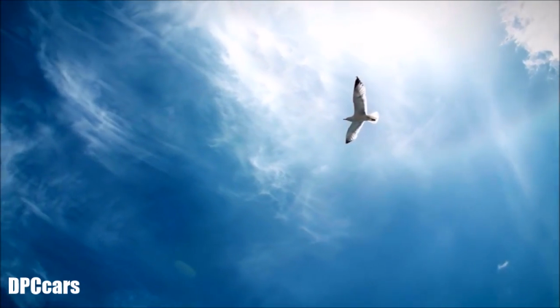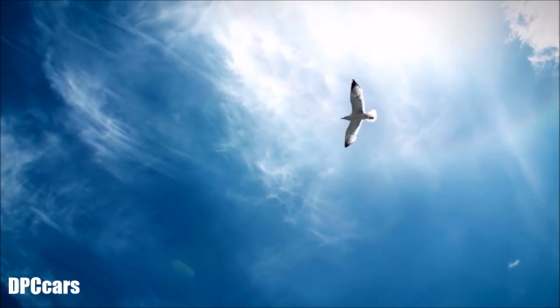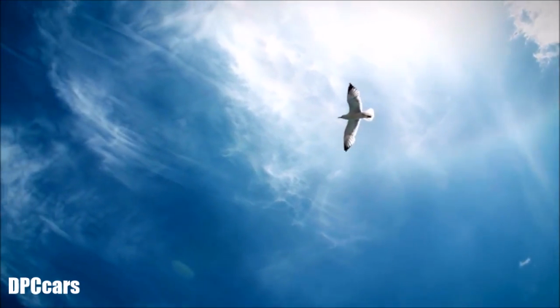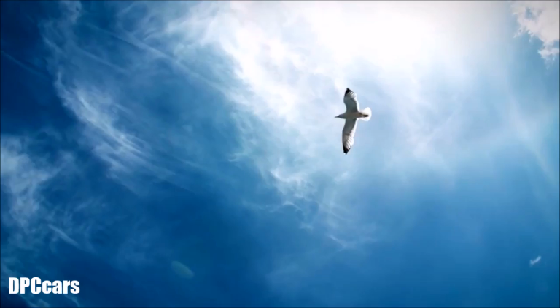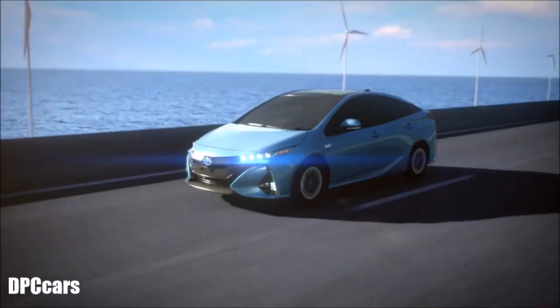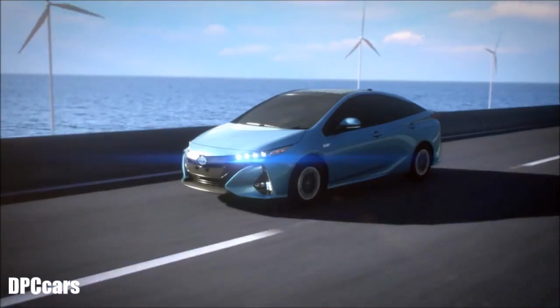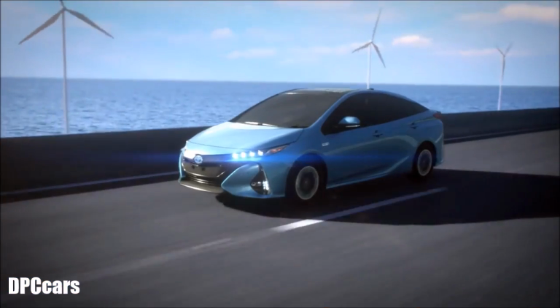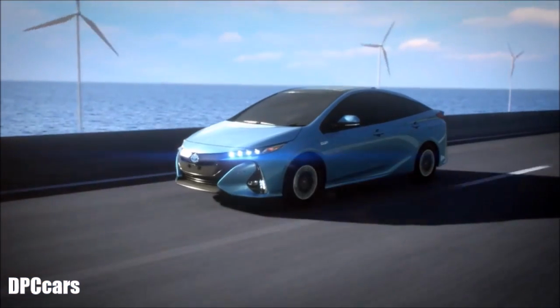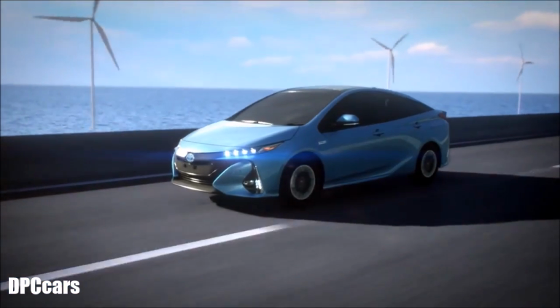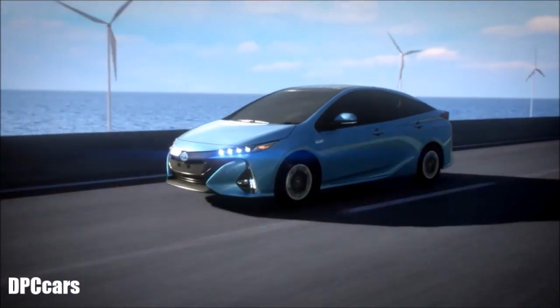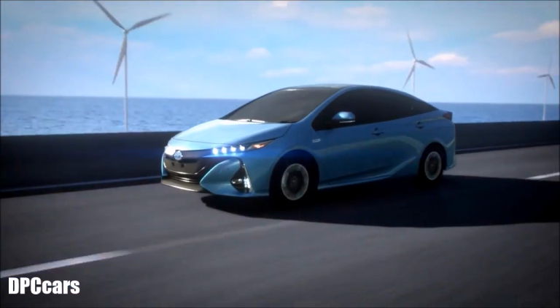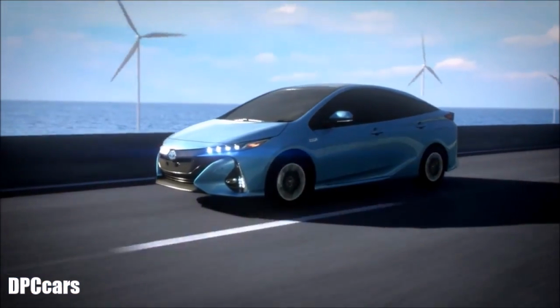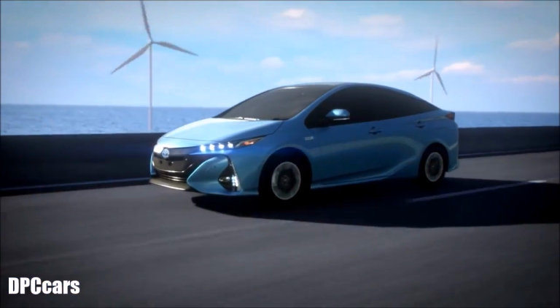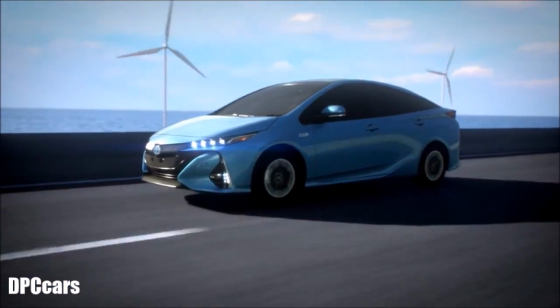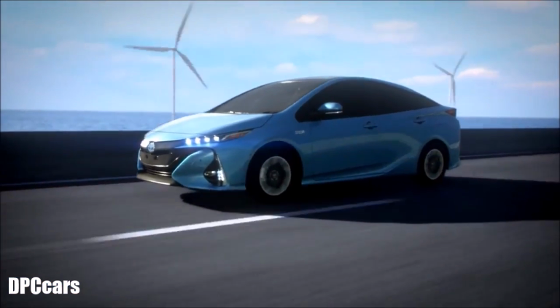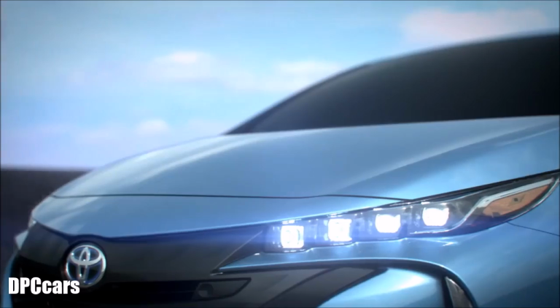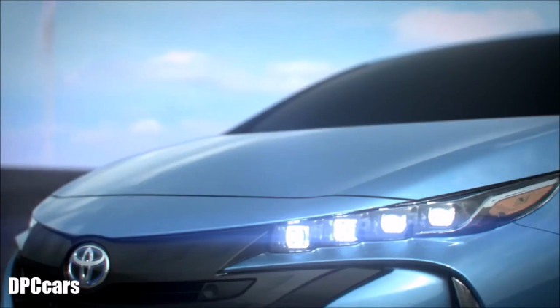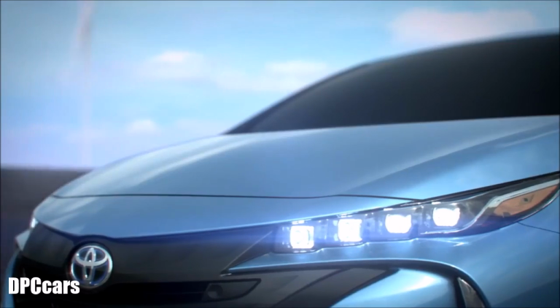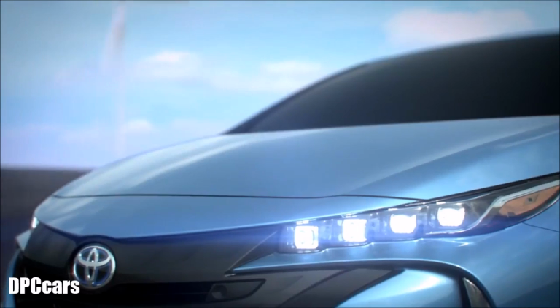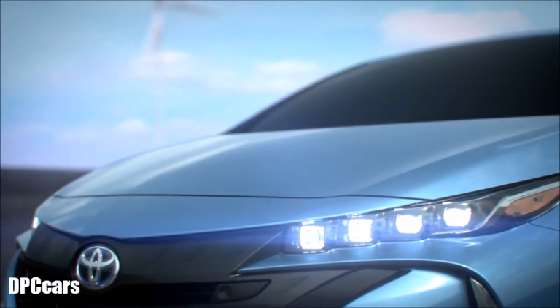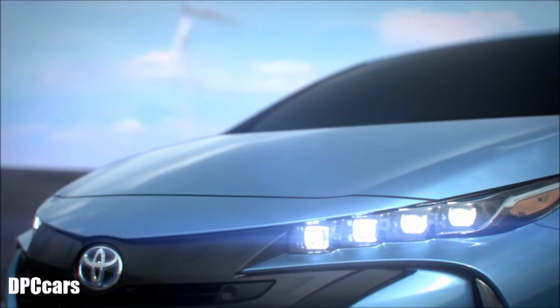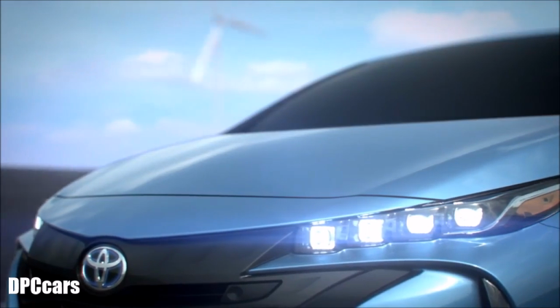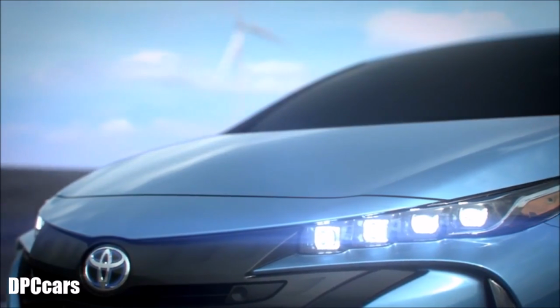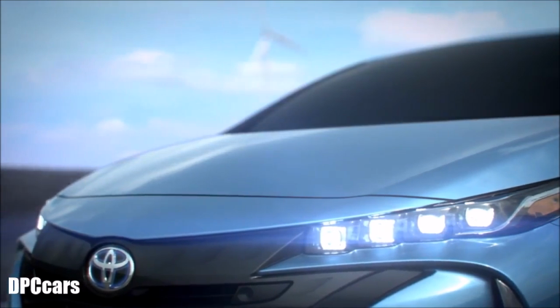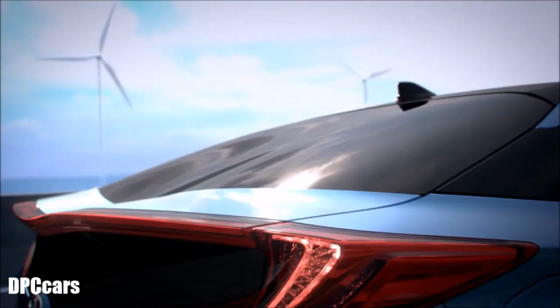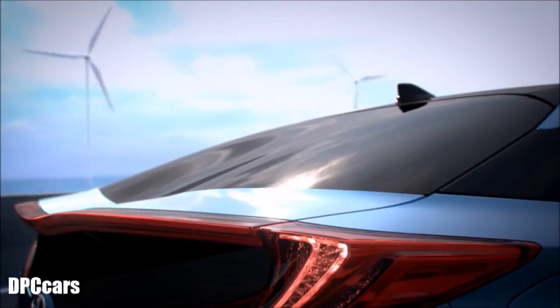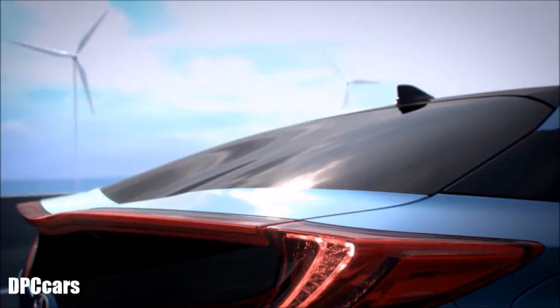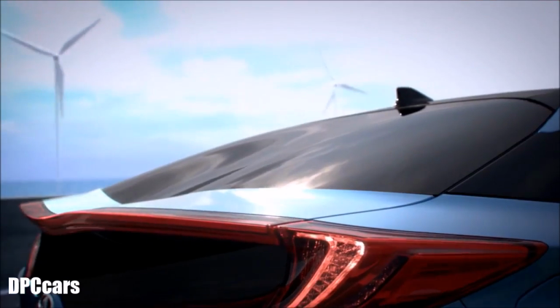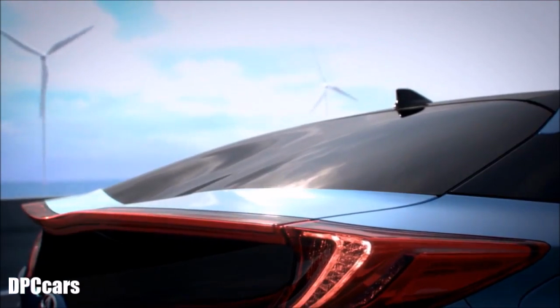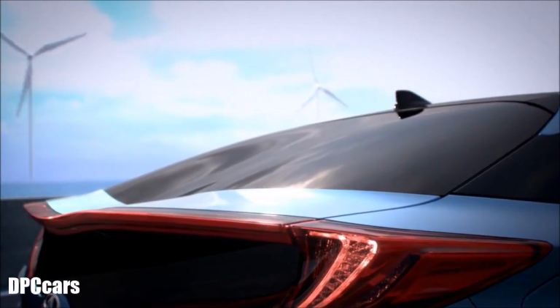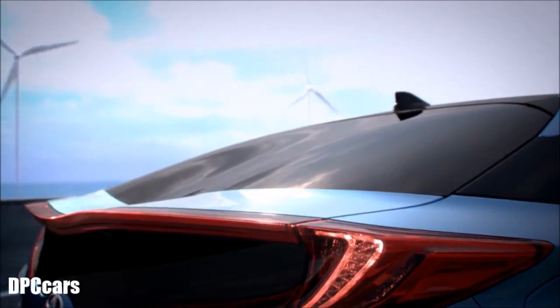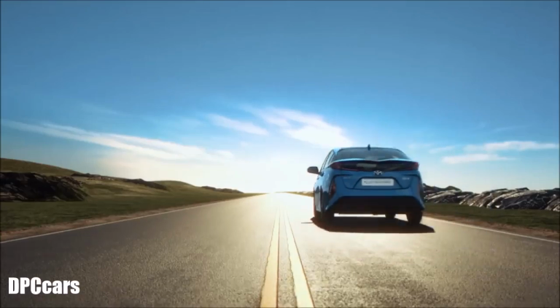The Toyota Prius PHV. Imagine the new possible.